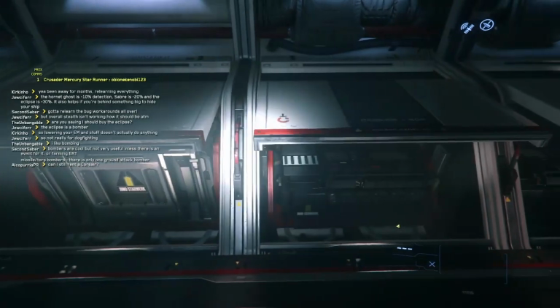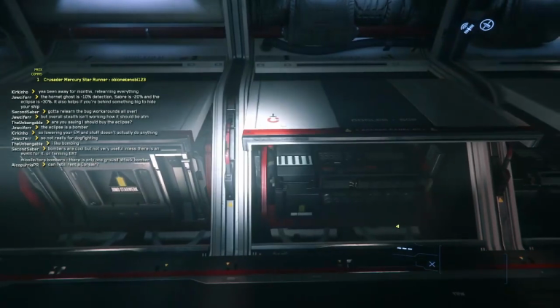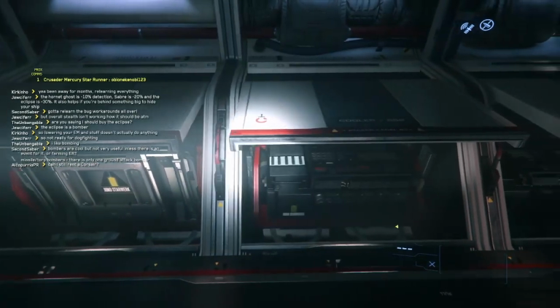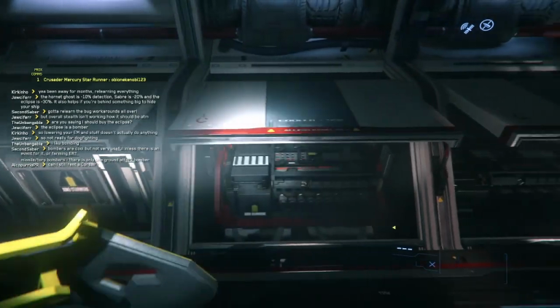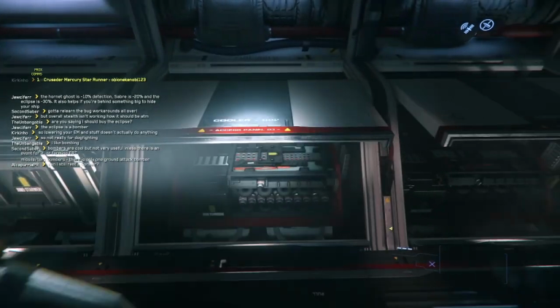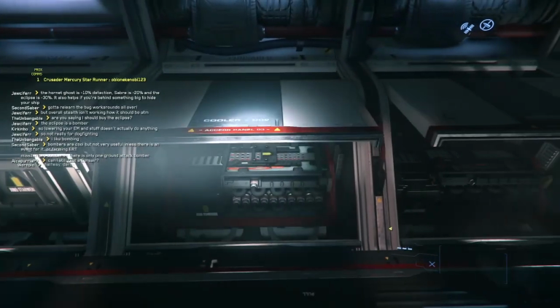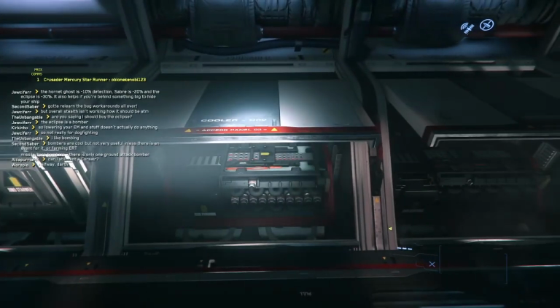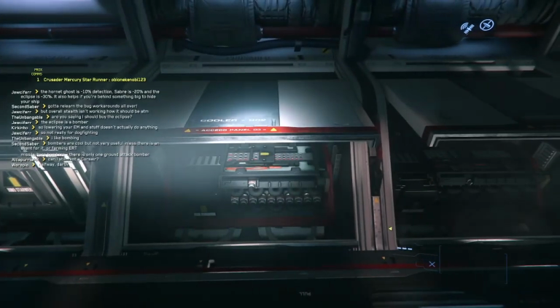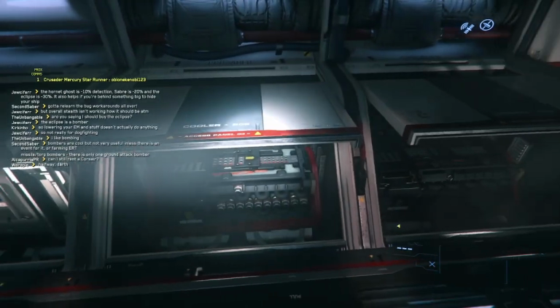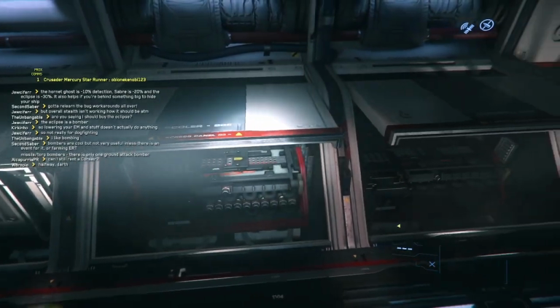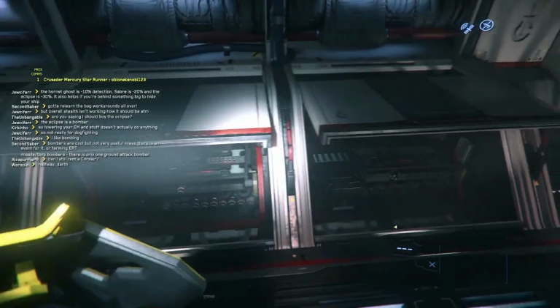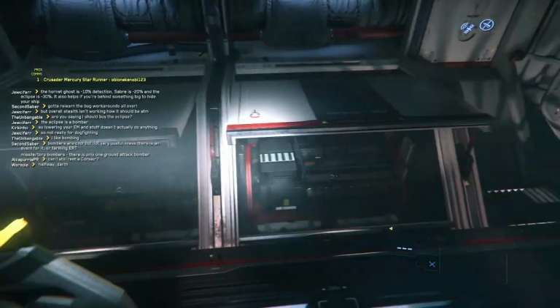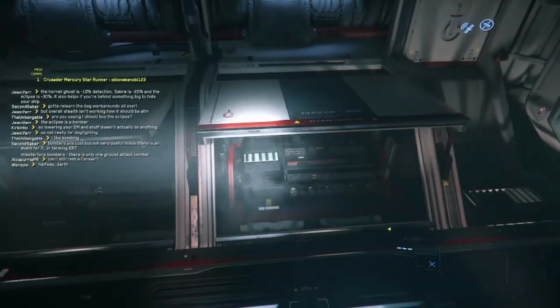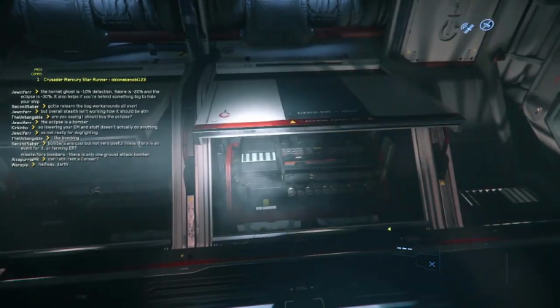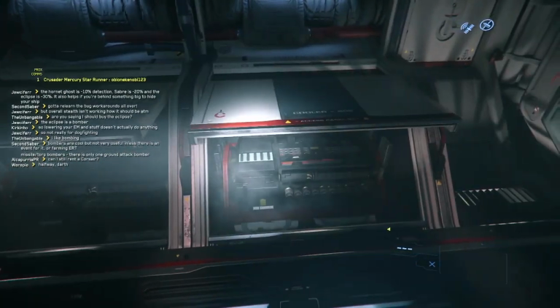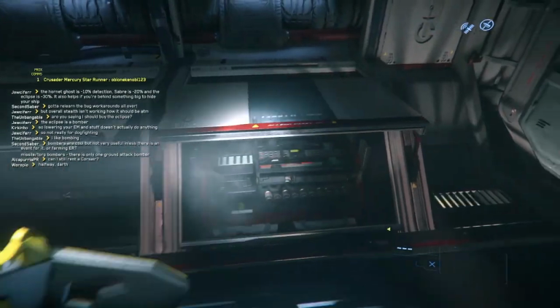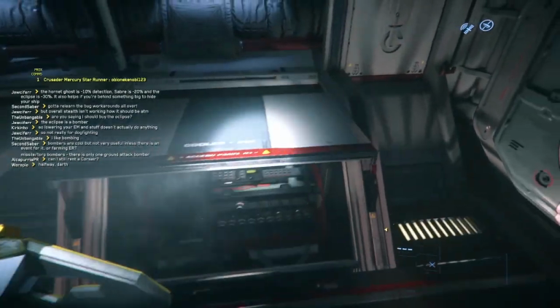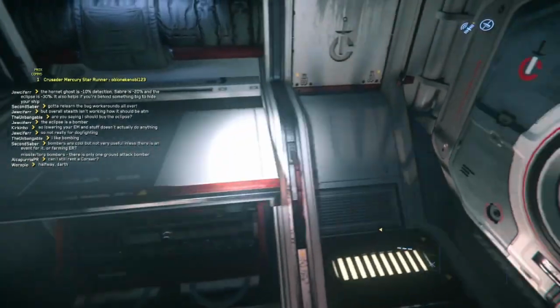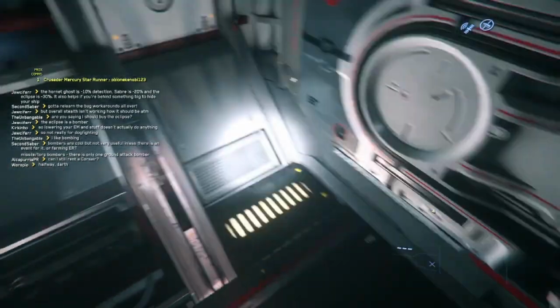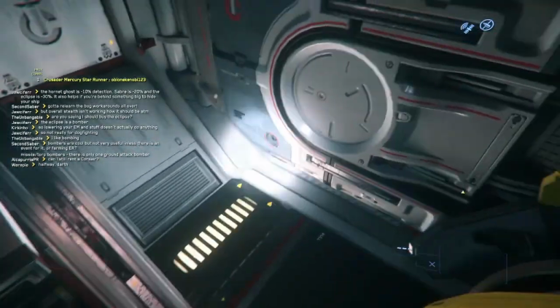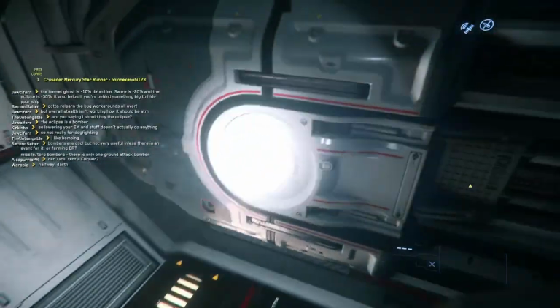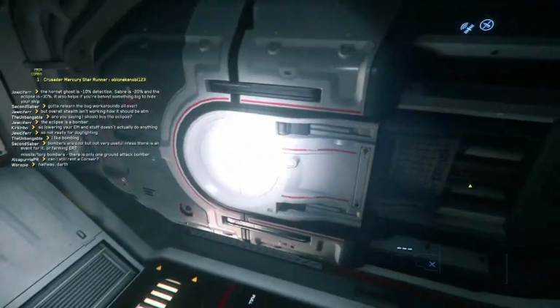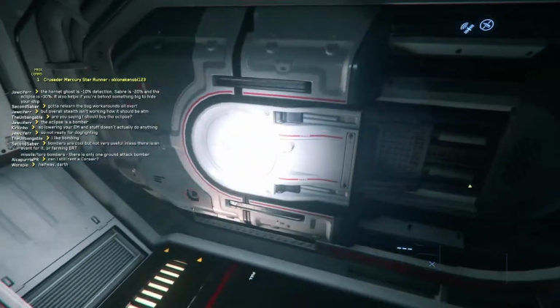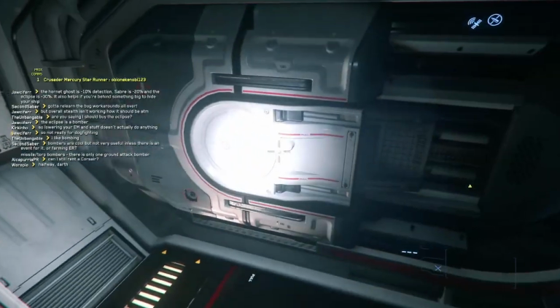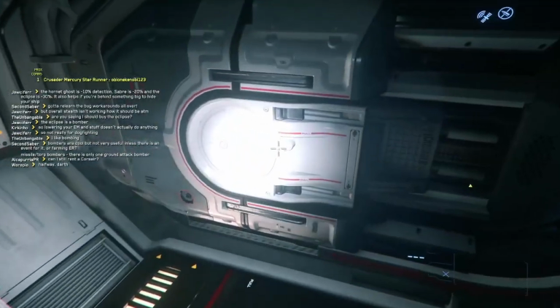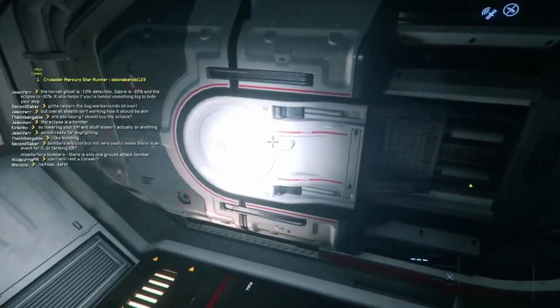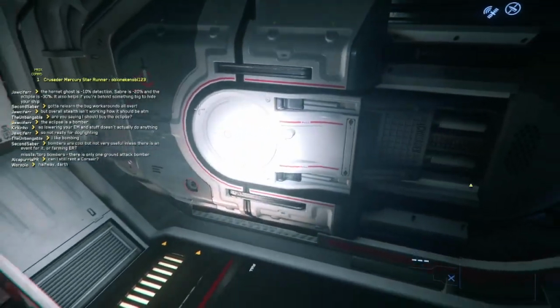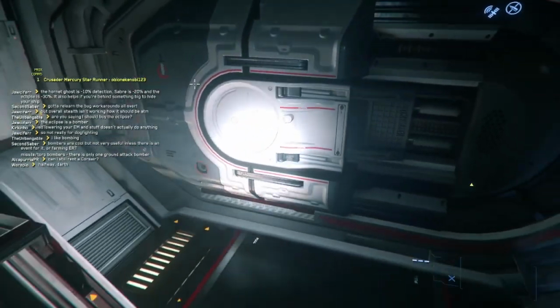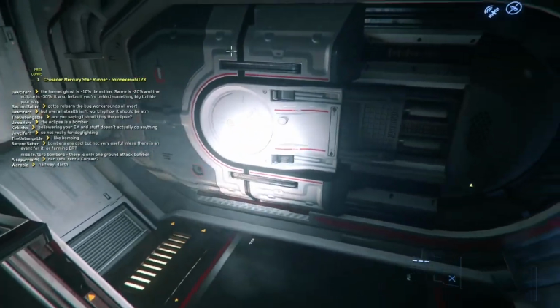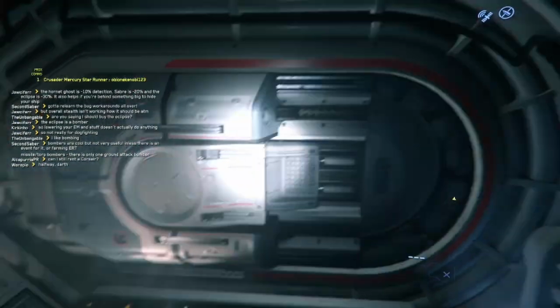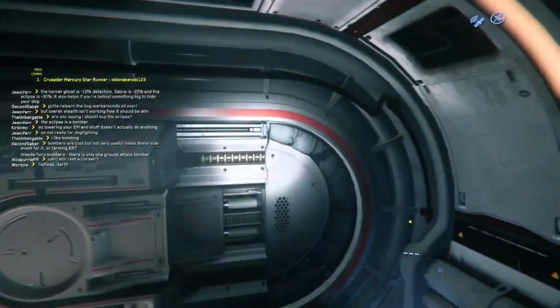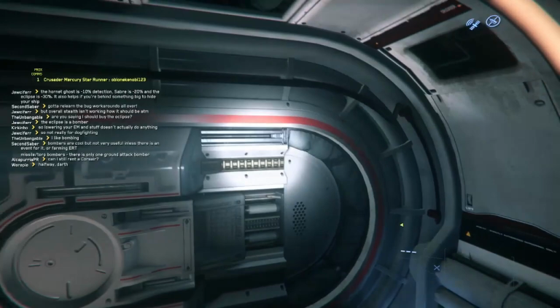This is the engineering room, which has the quantum drive, 2 power units, and 2 coolers.